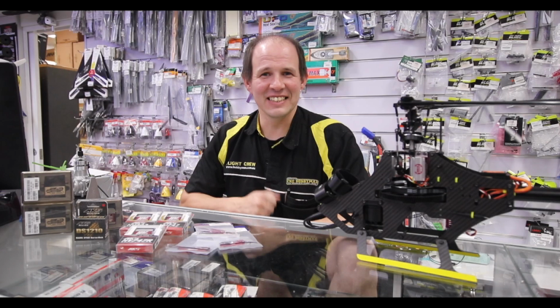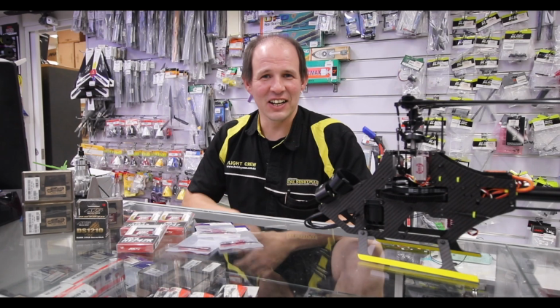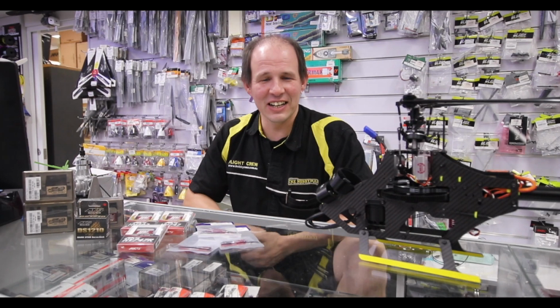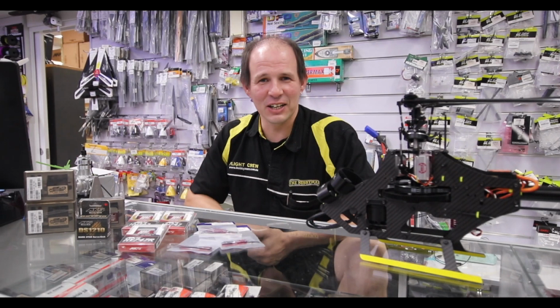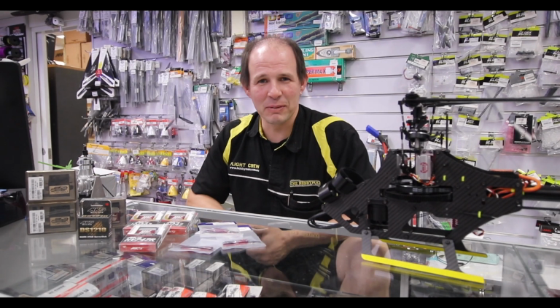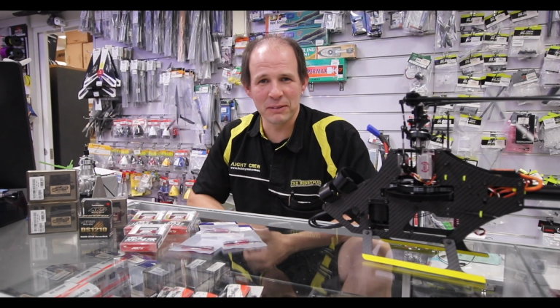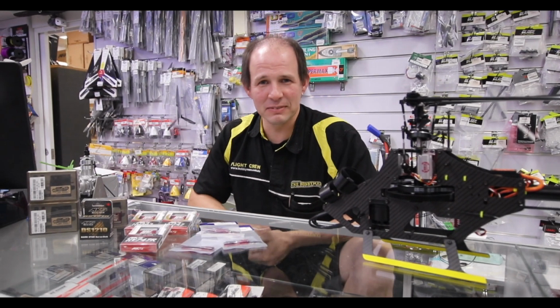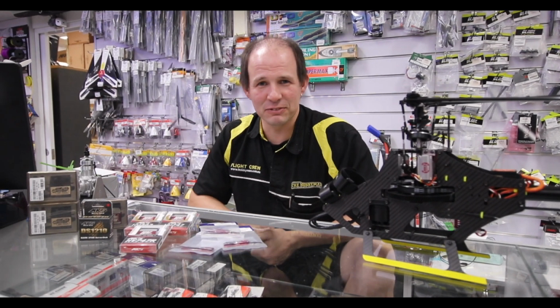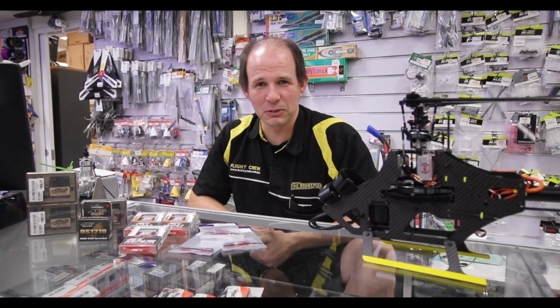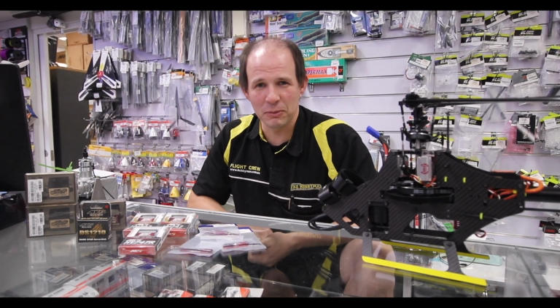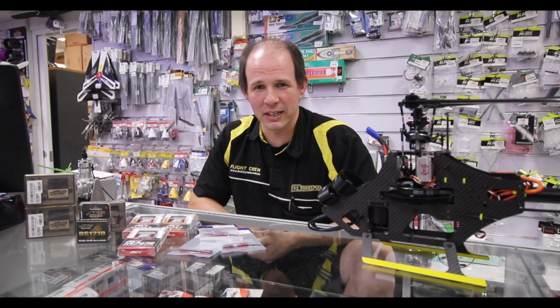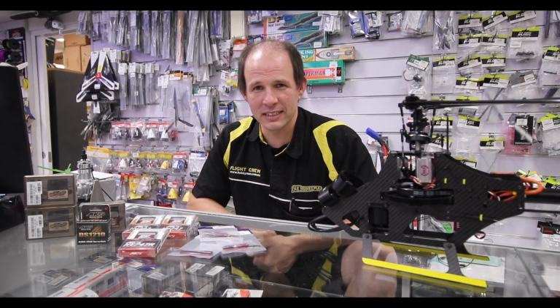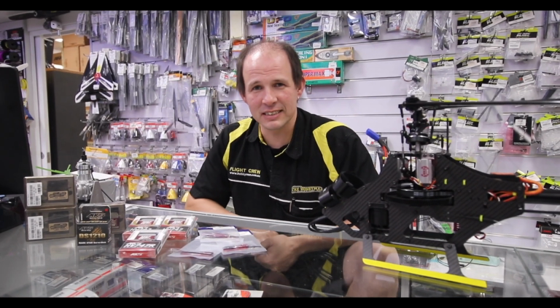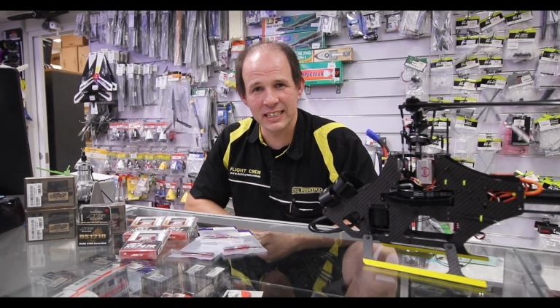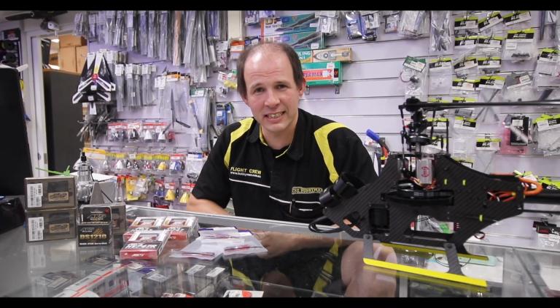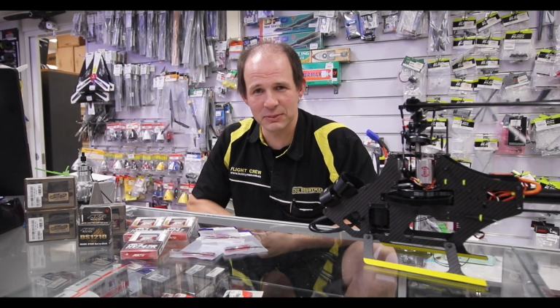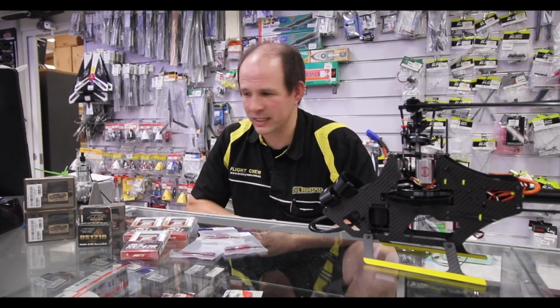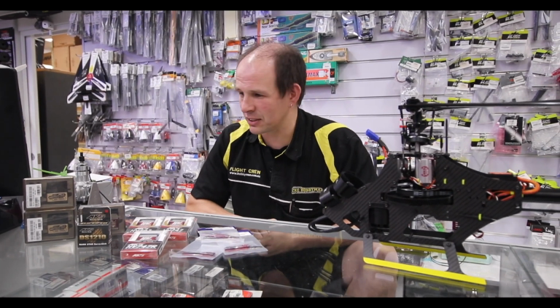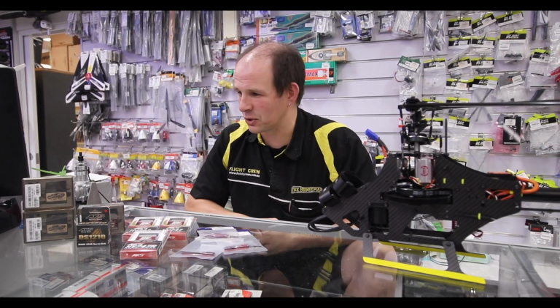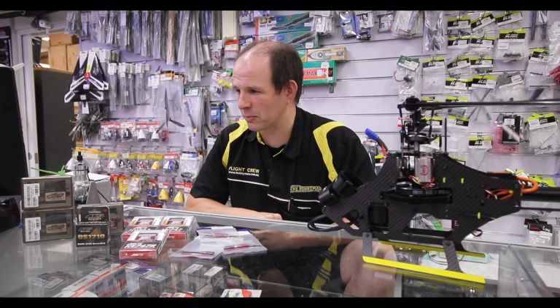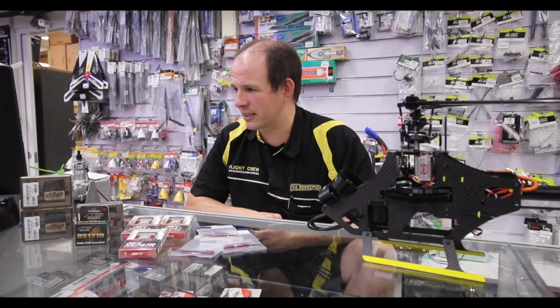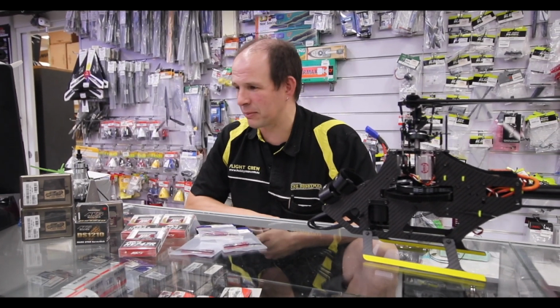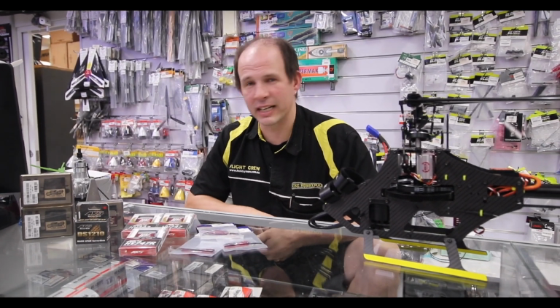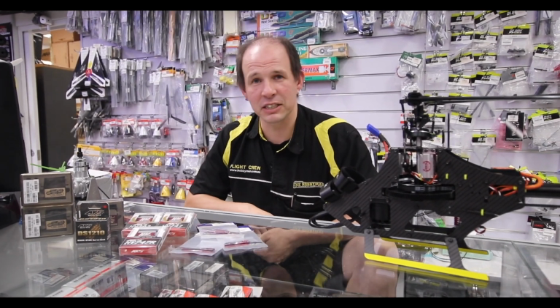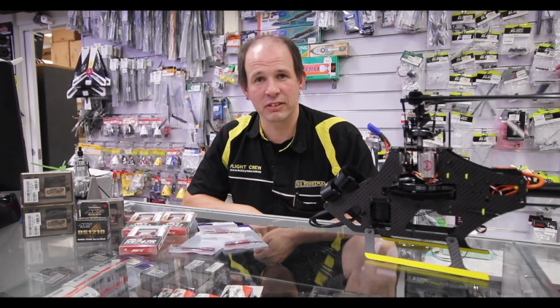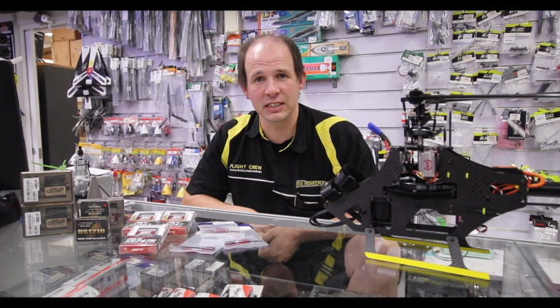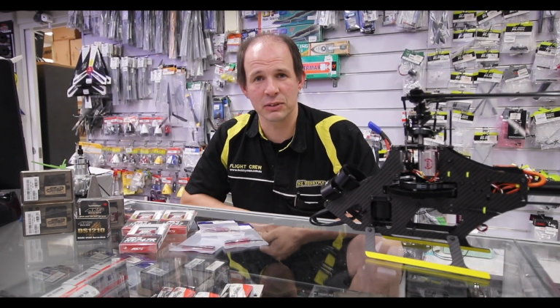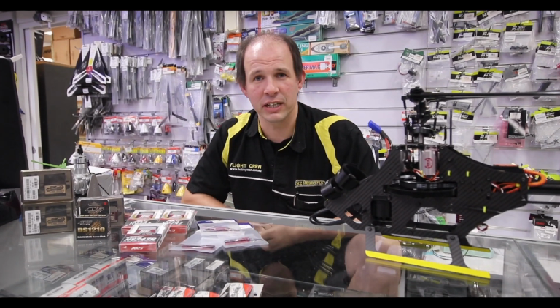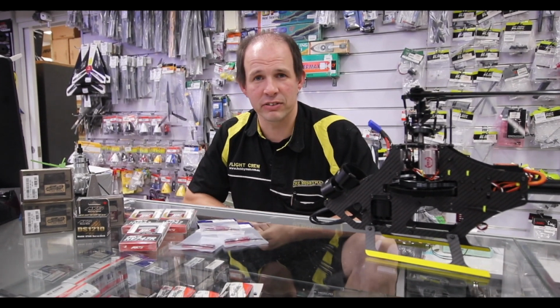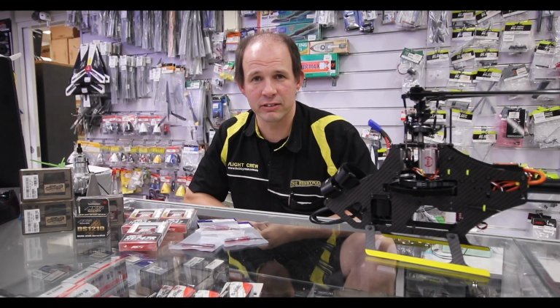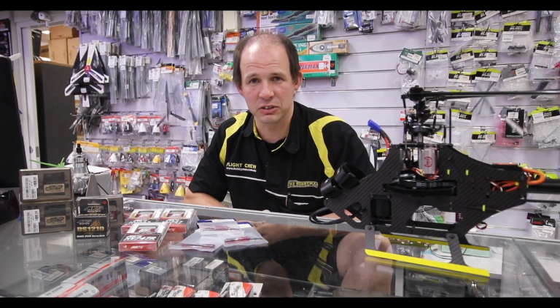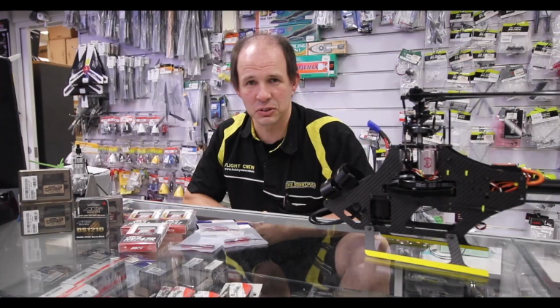Hi, I'm Adam from The Hobby Man. Today we're going to talk about the MKS range that we have here in store.